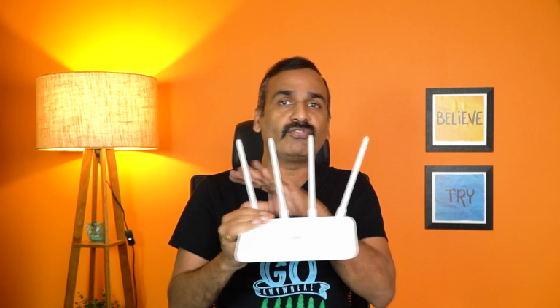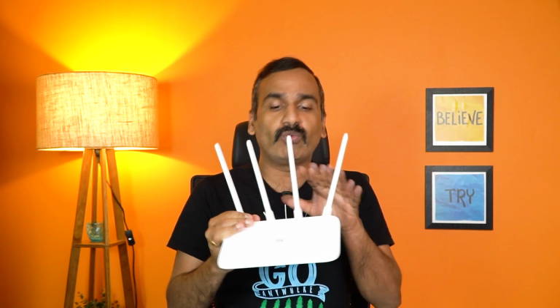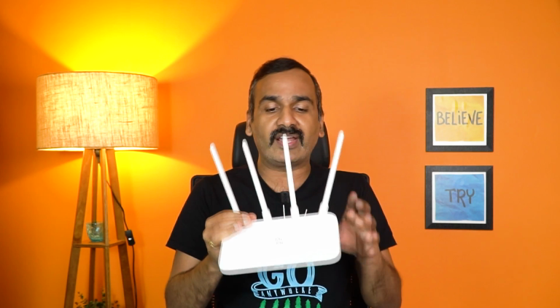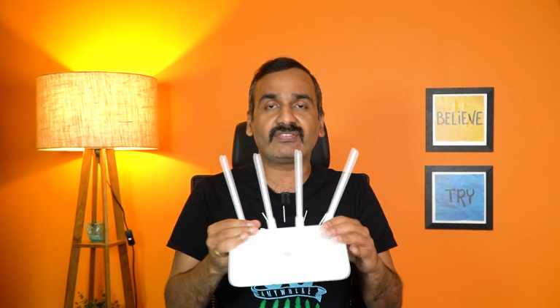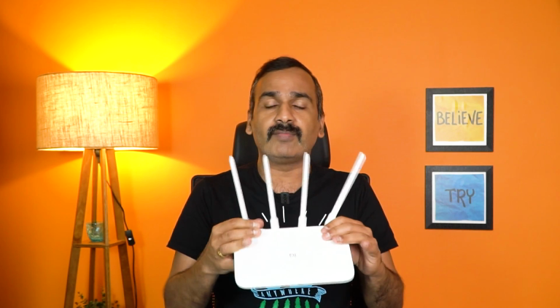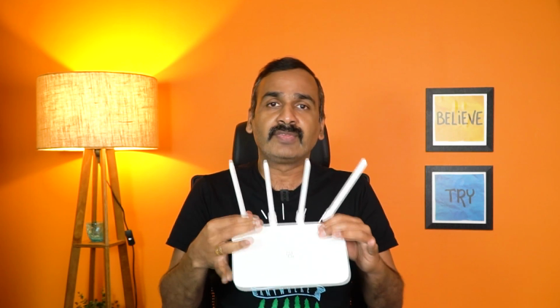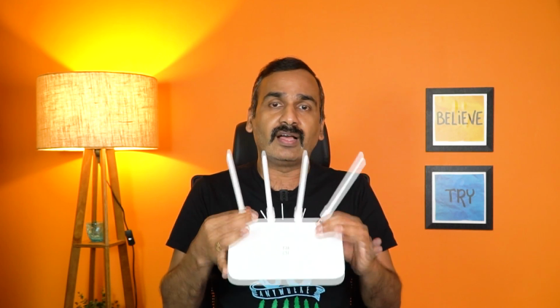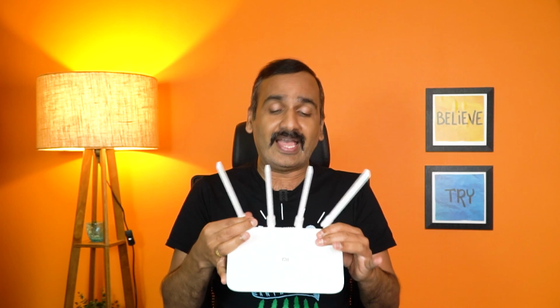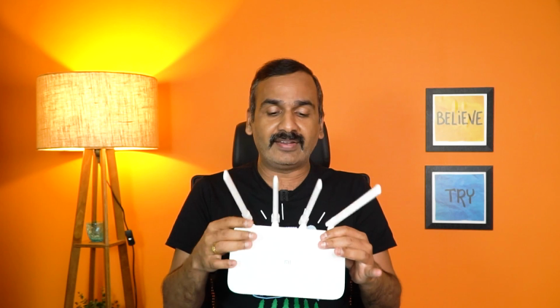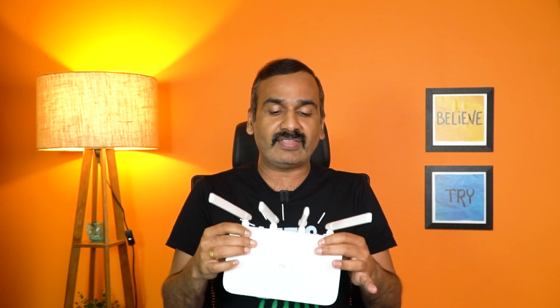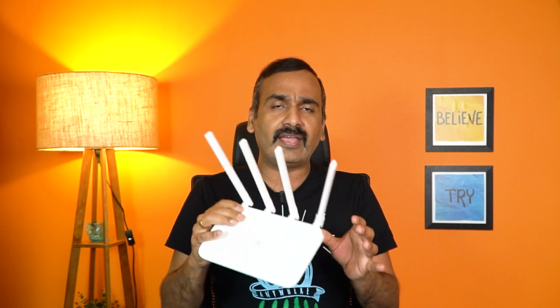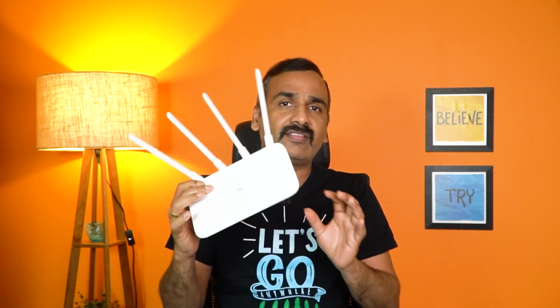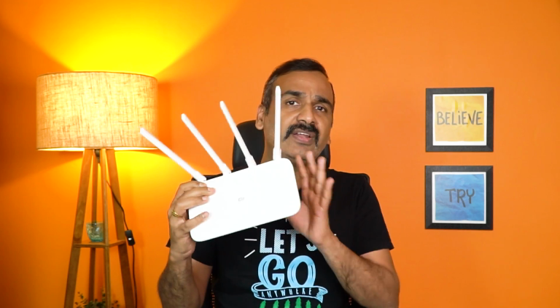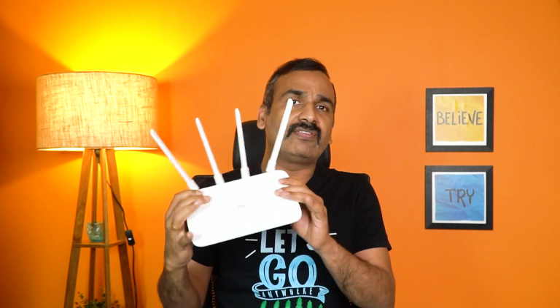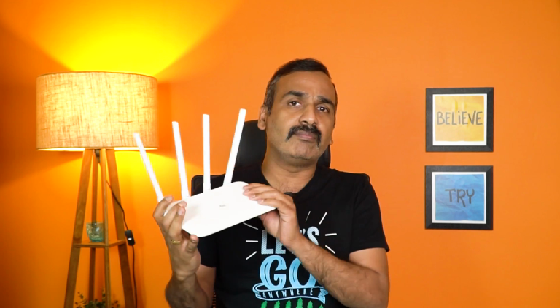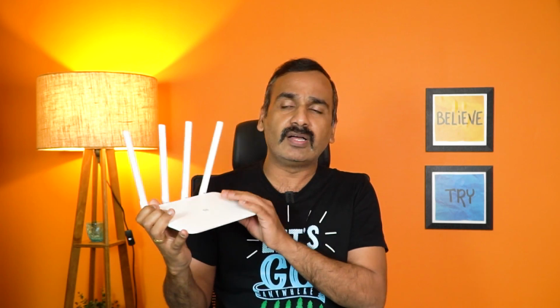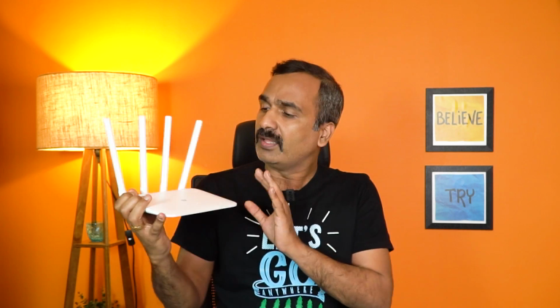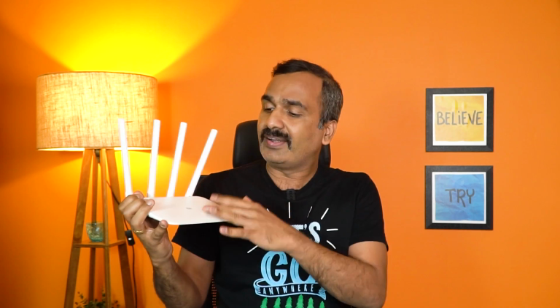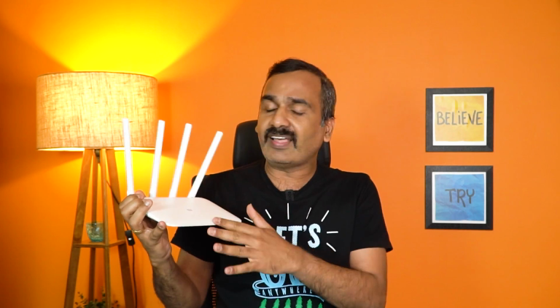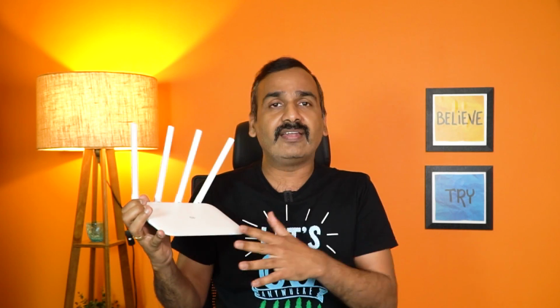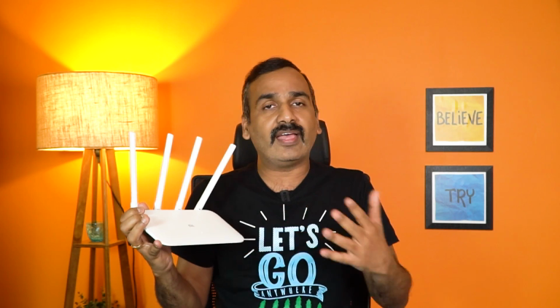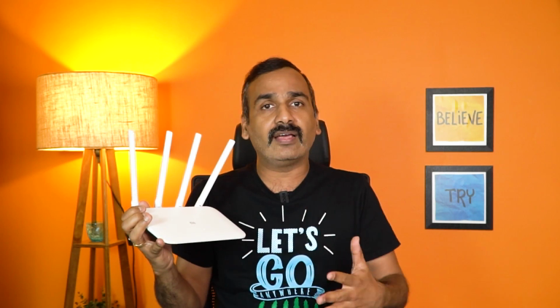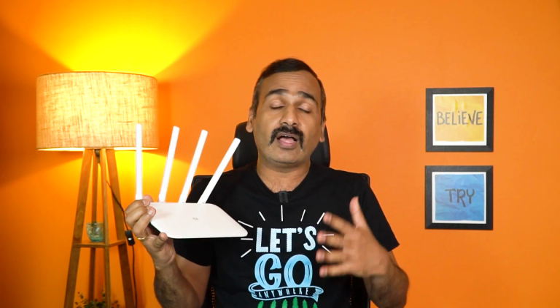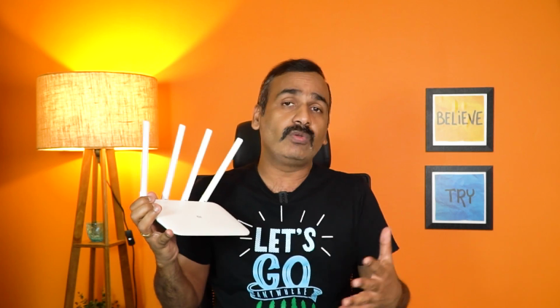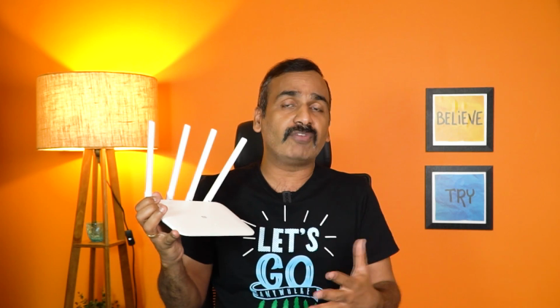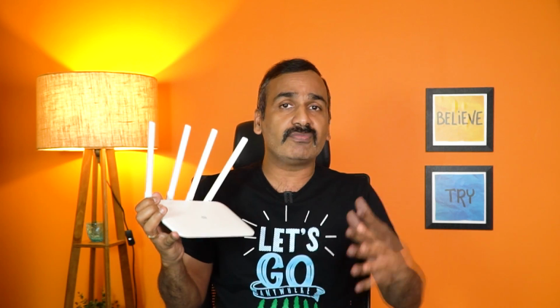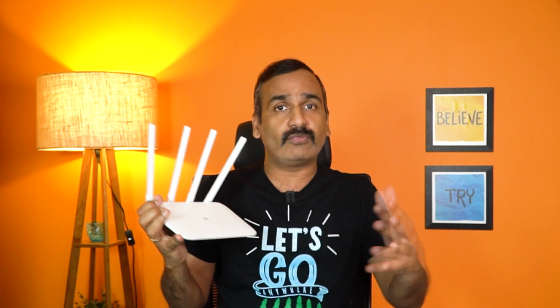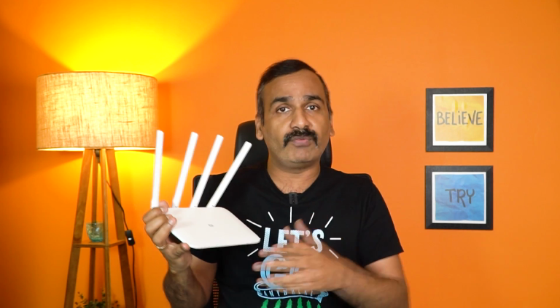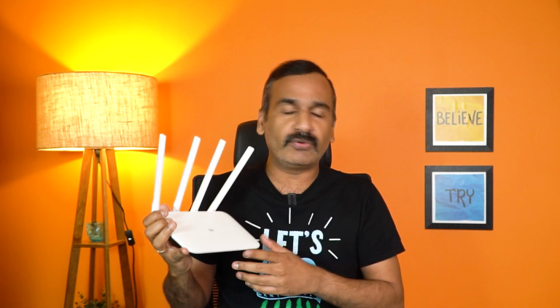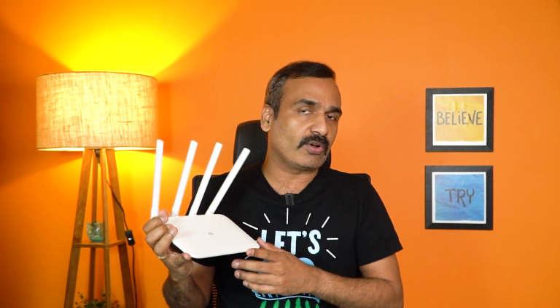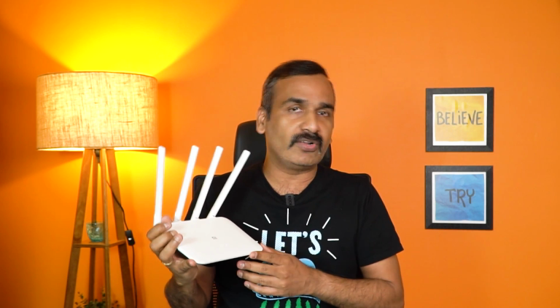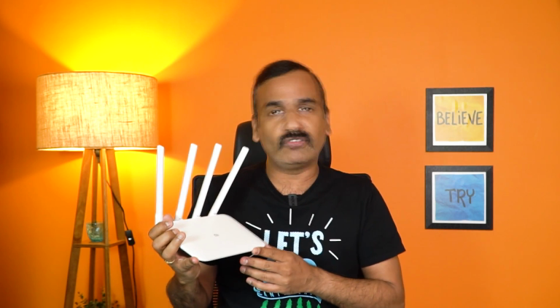This is the Mi Router 4A Gigabit Edition. It features four wireless antennas and has a pretty slim design. We'll talk about how it performs in this video.